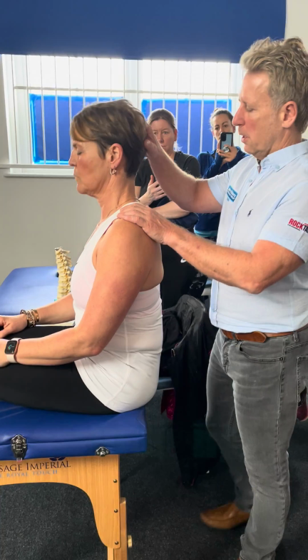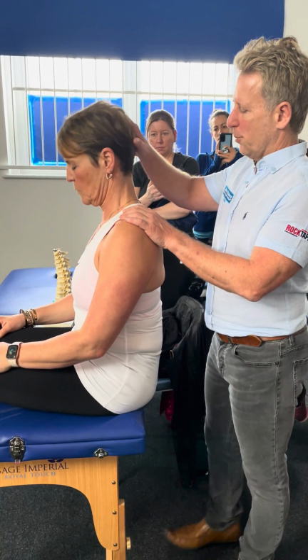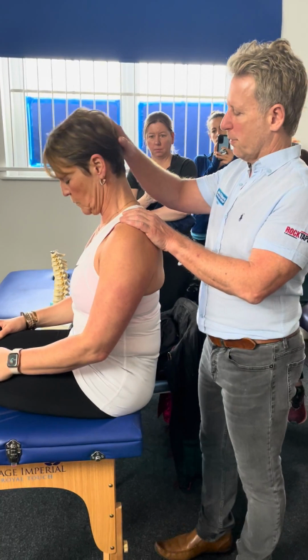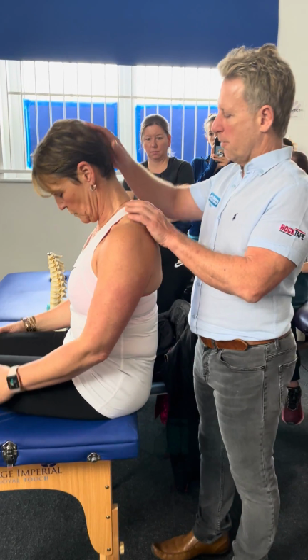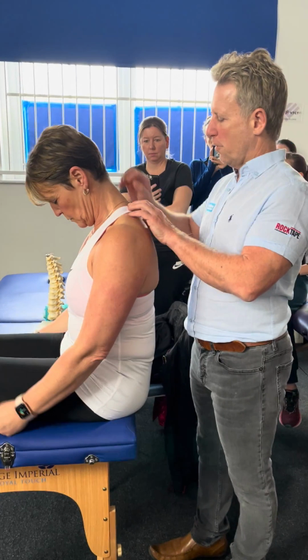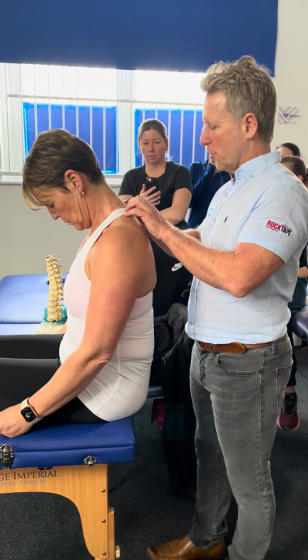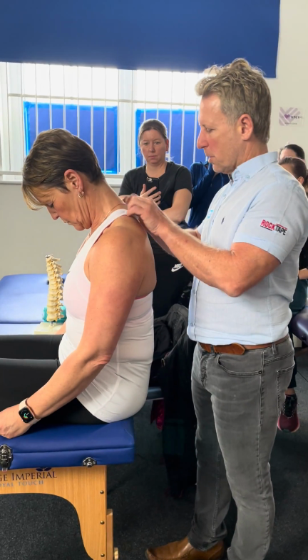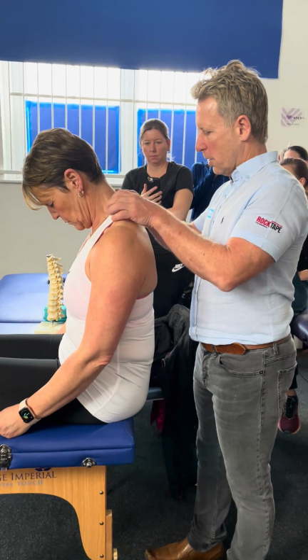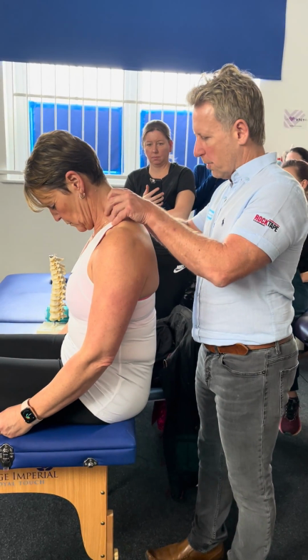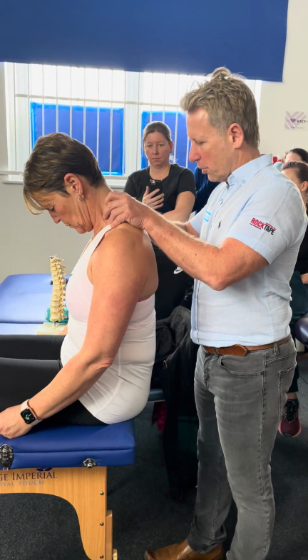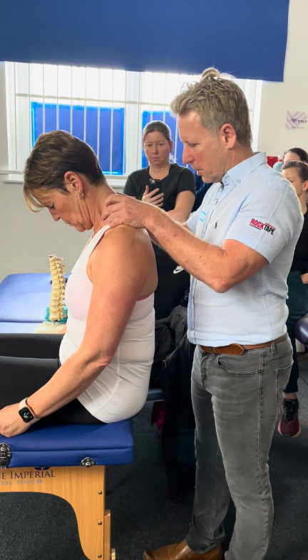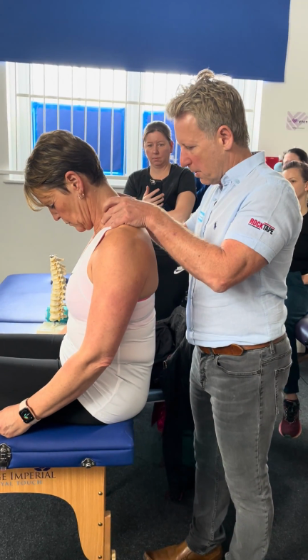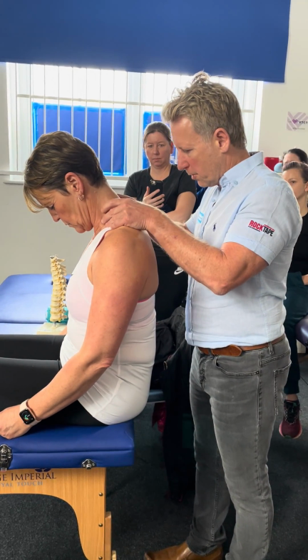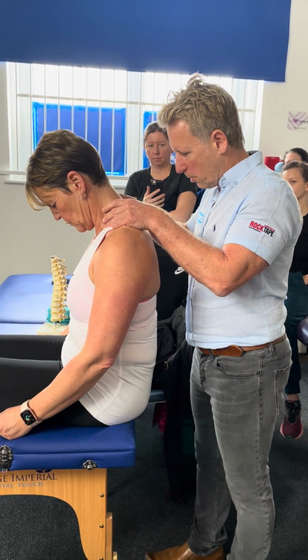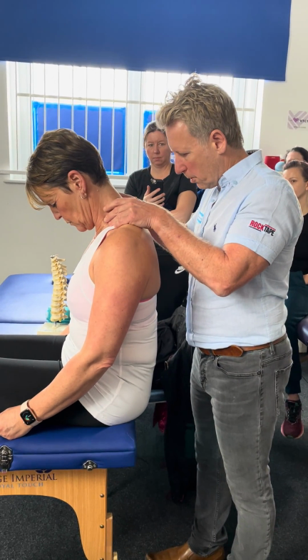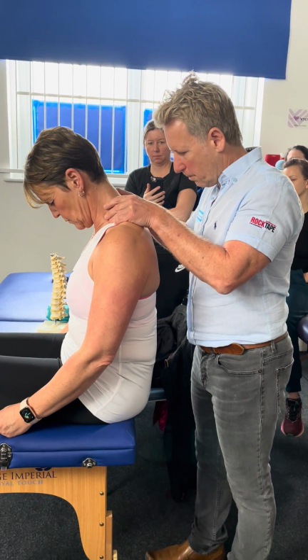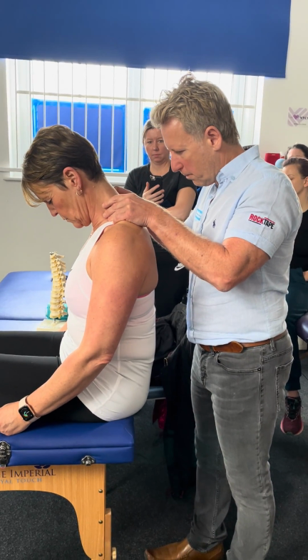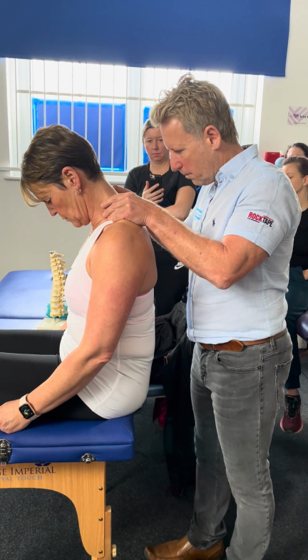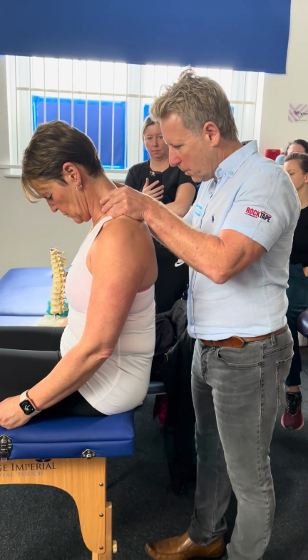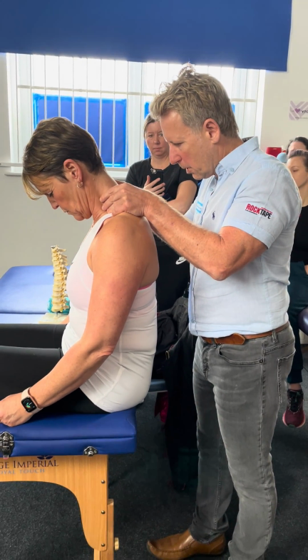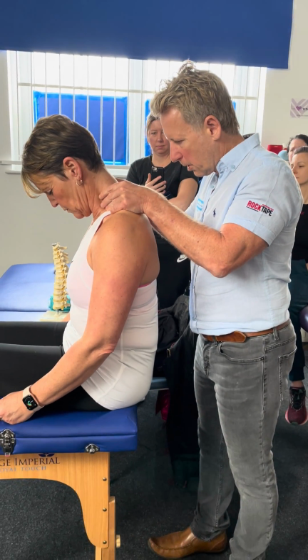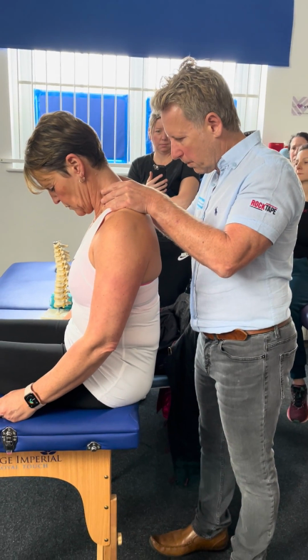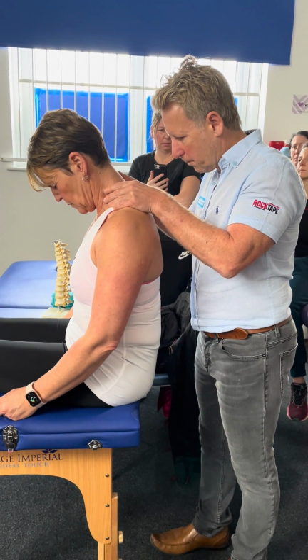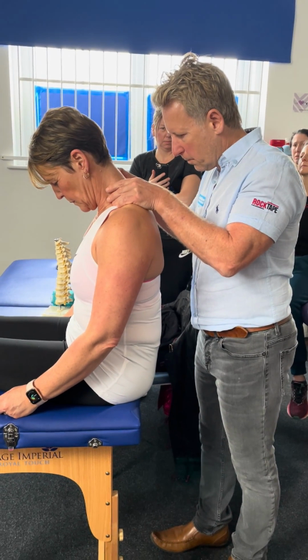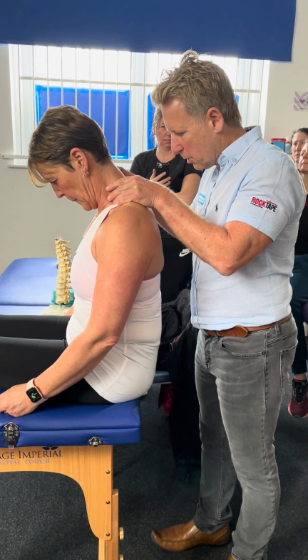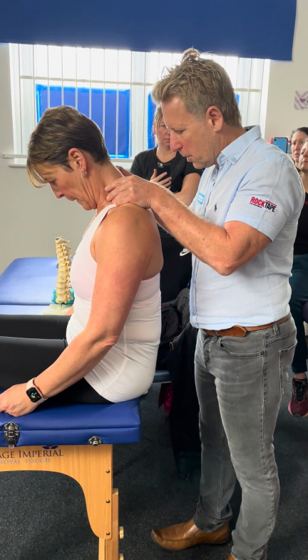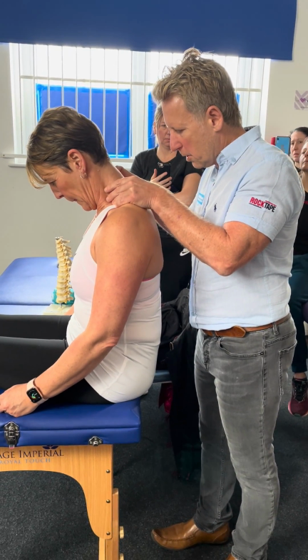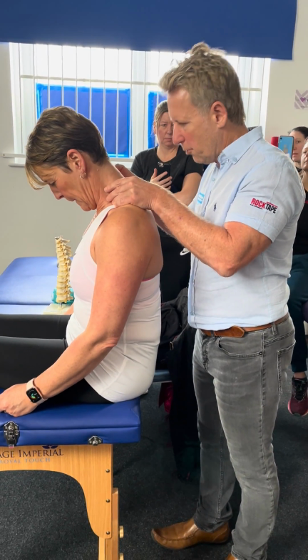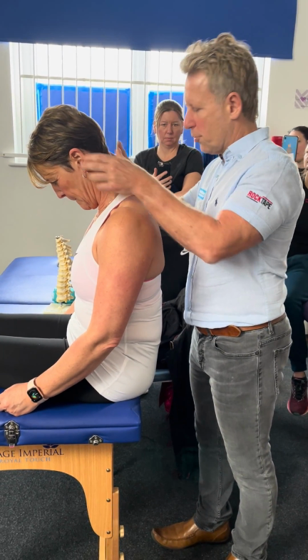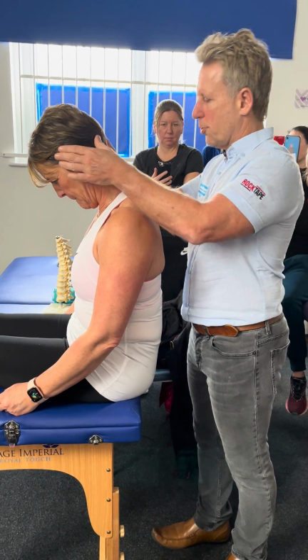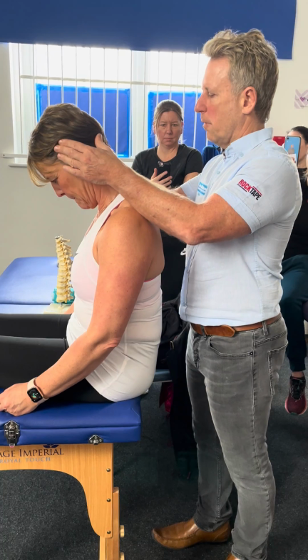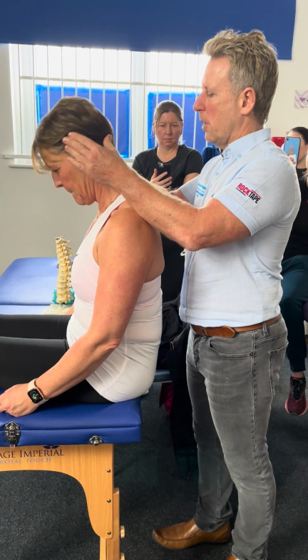Let me bring the head forward. I'll just have a look at C7T1 here. So there is a little restriction in there.